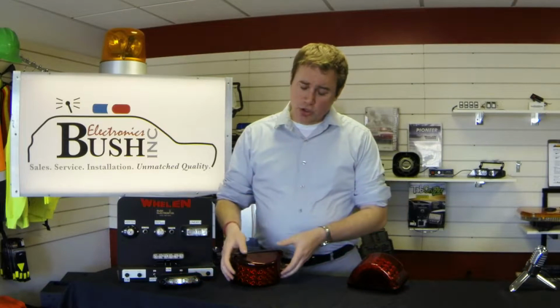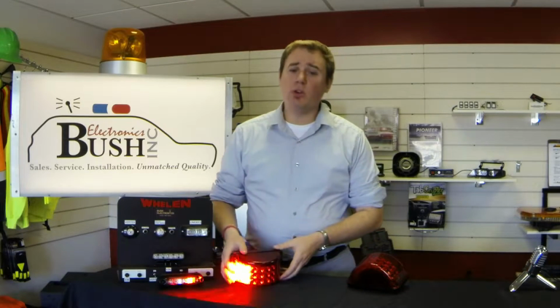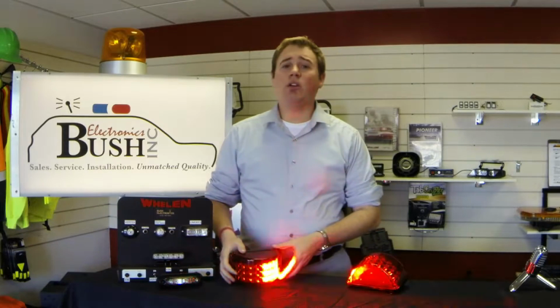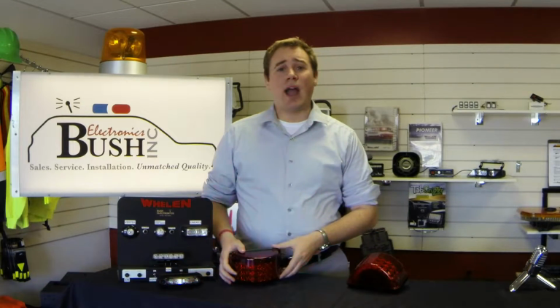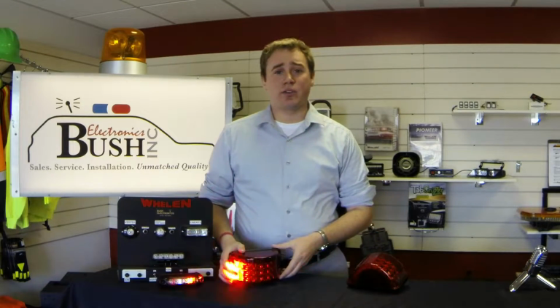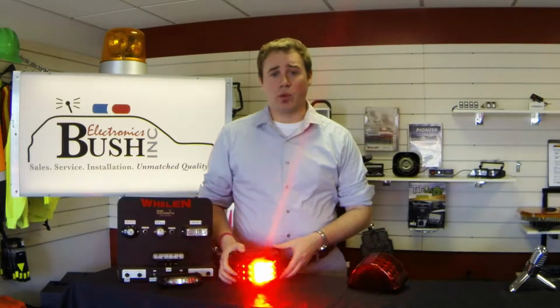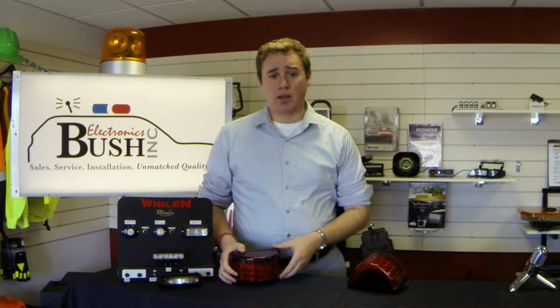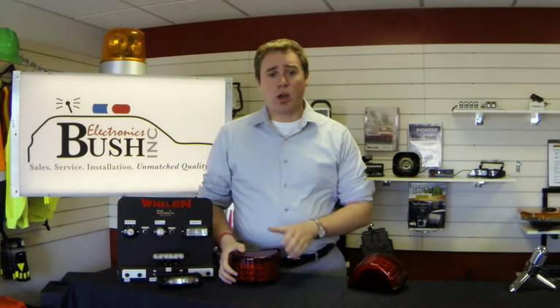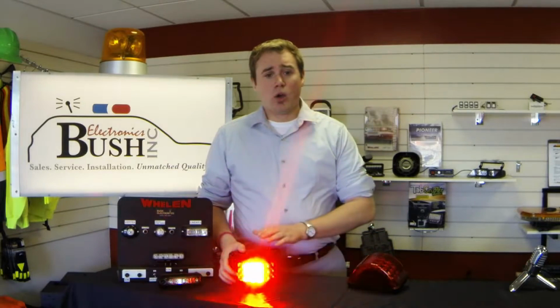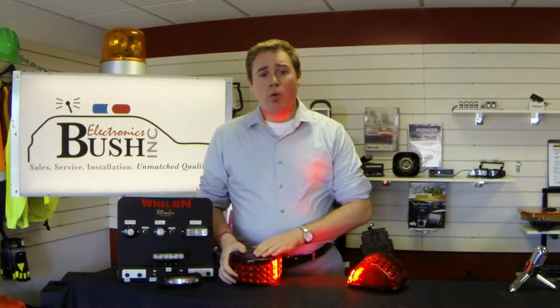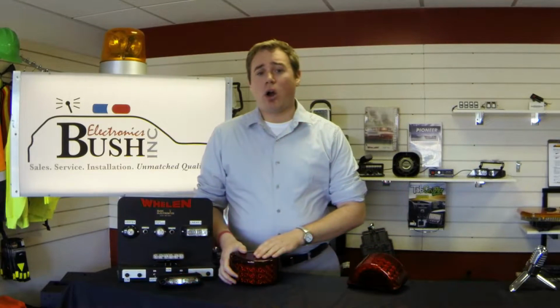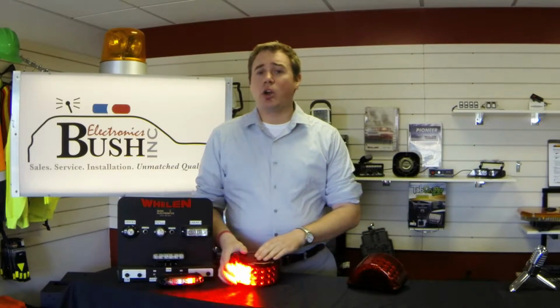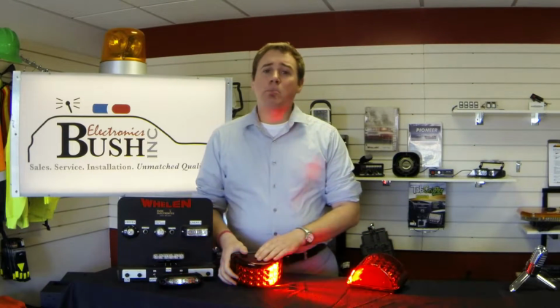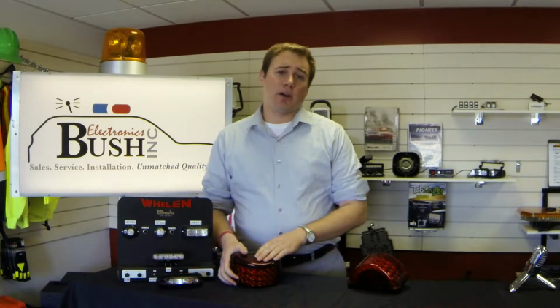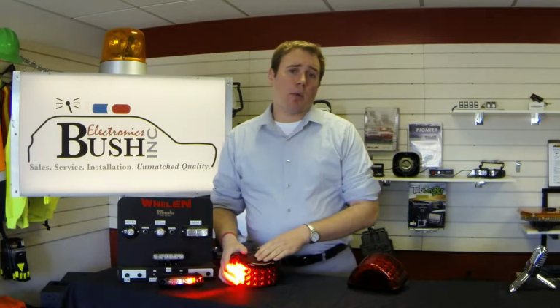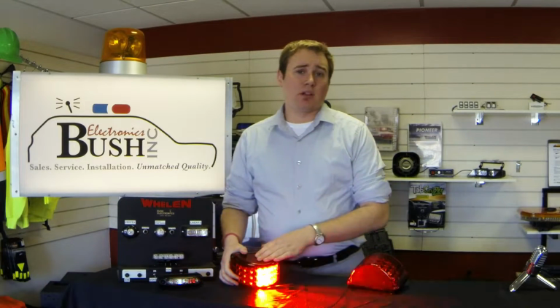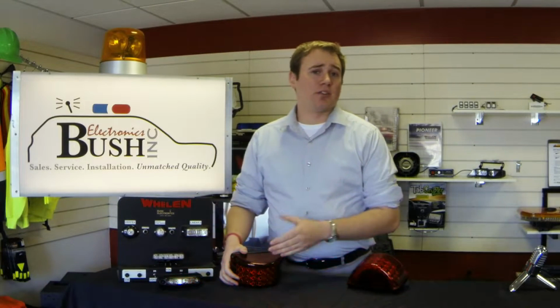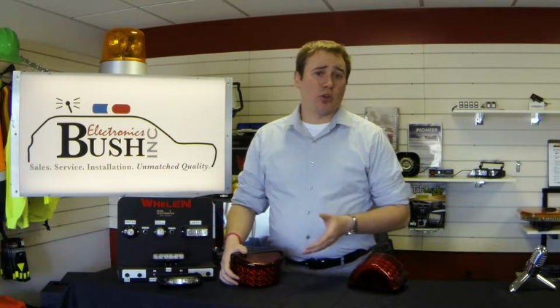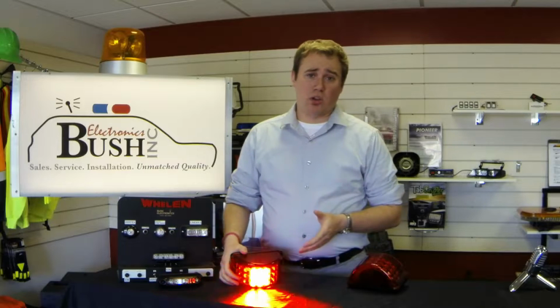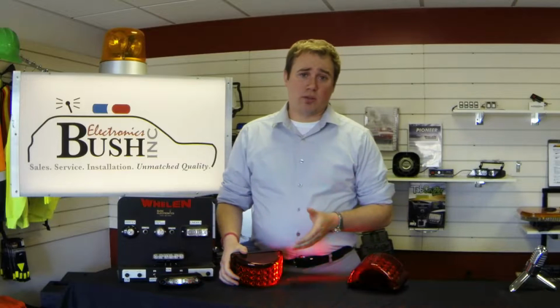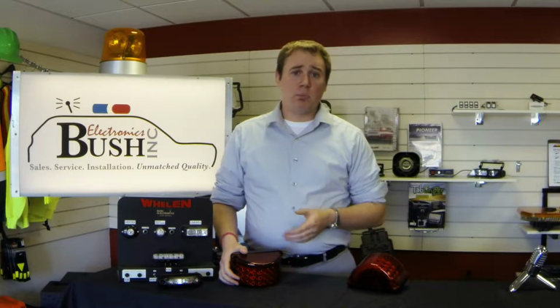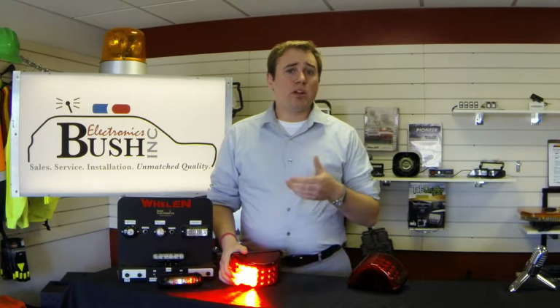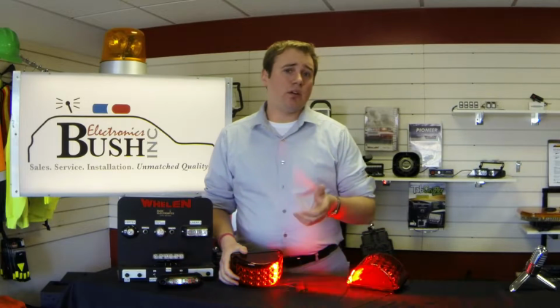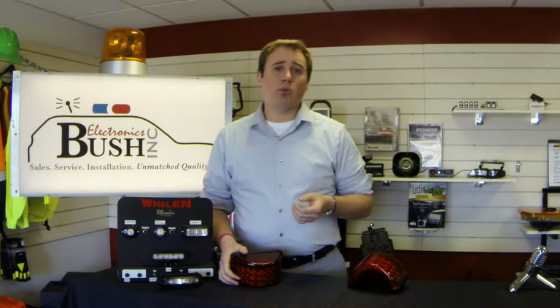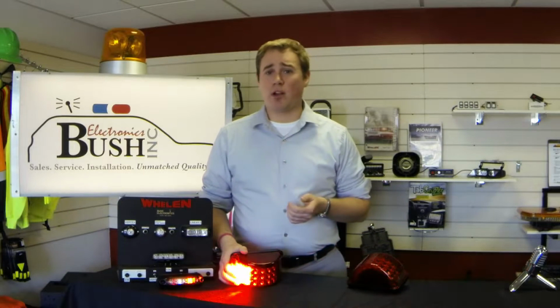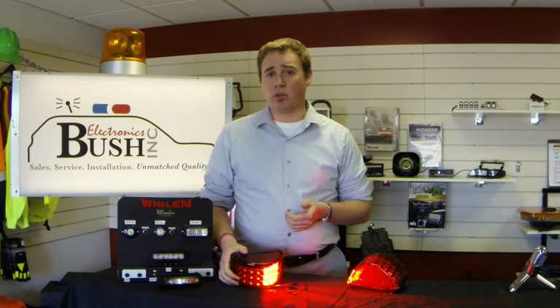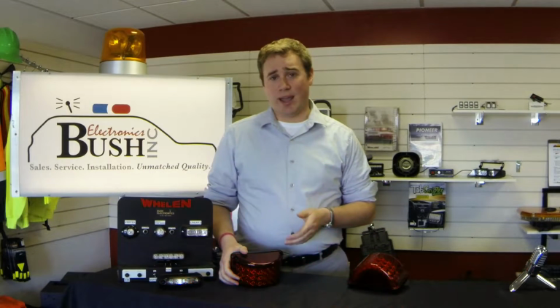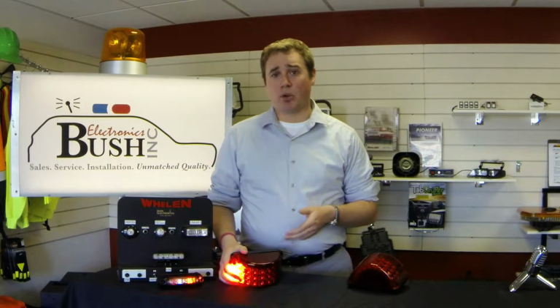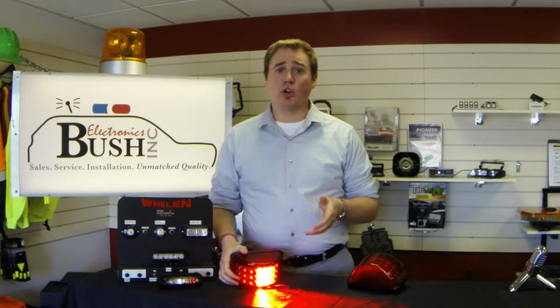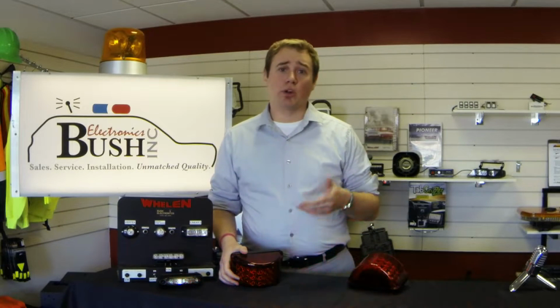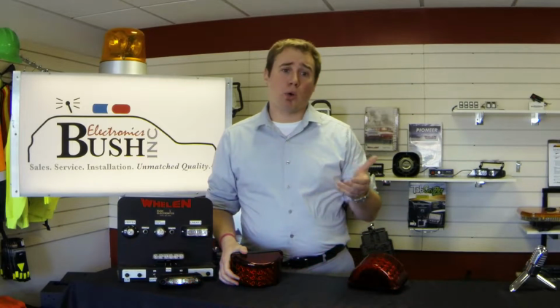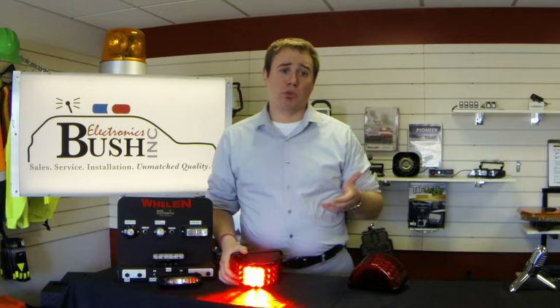Shown here I have it in red with a hard-coated polycarbonate lens for long life, but it's also available in amber, clear, or blue.